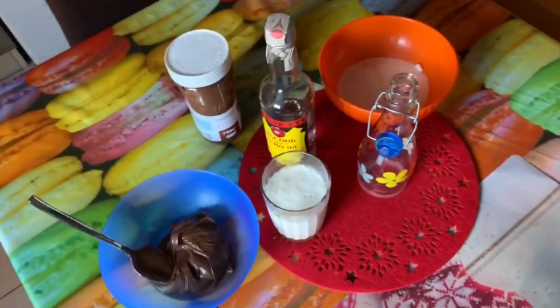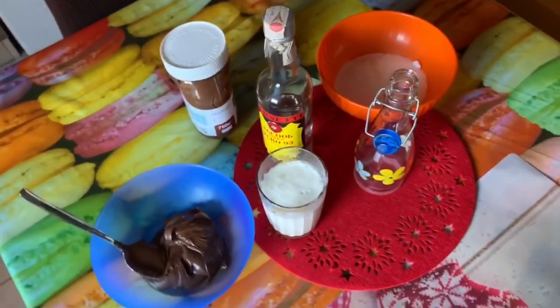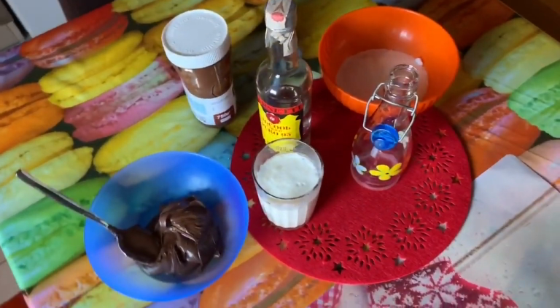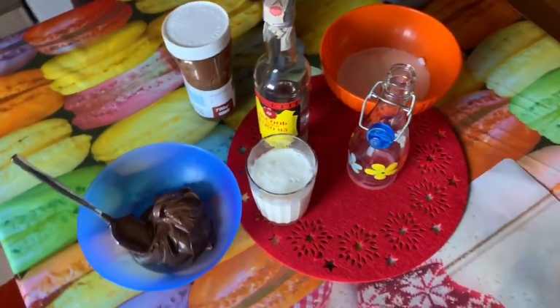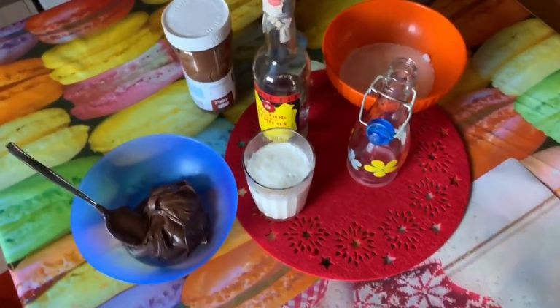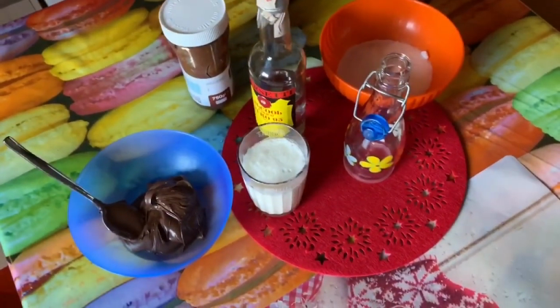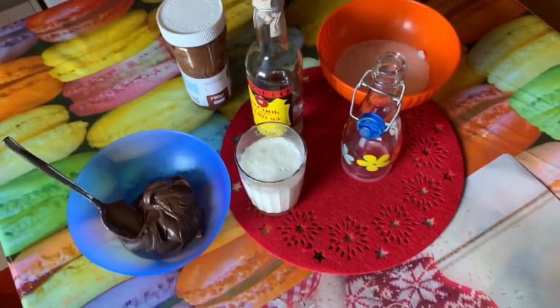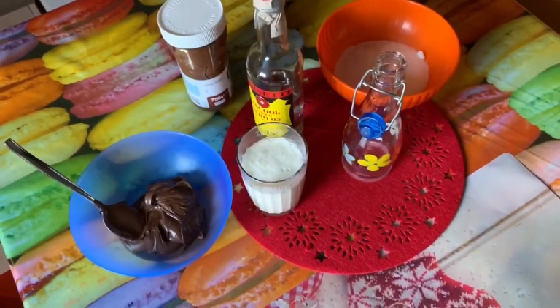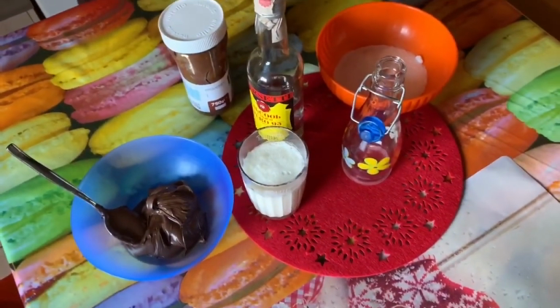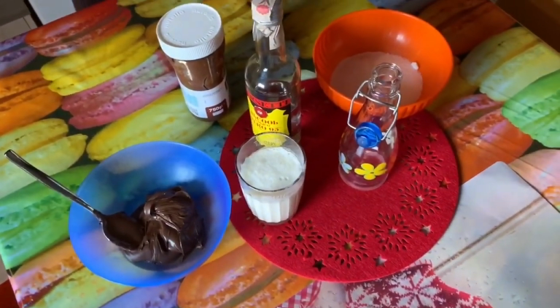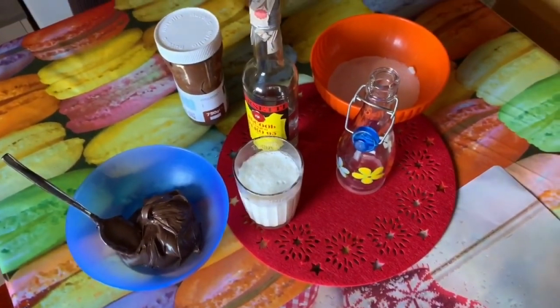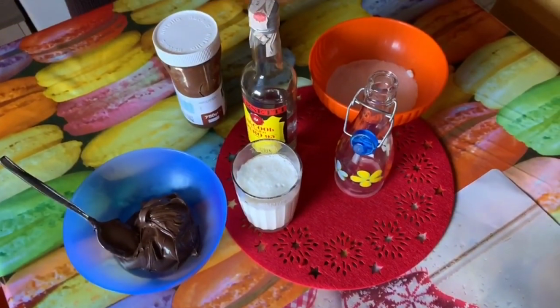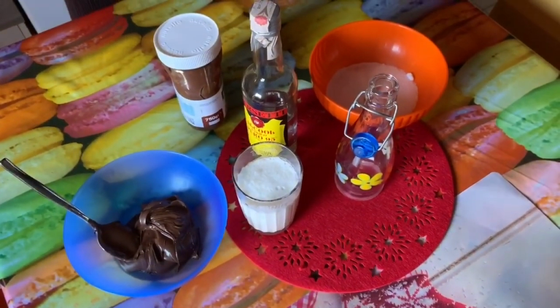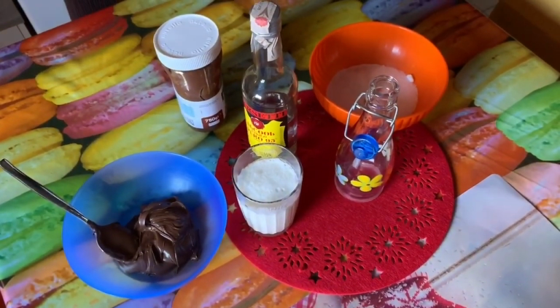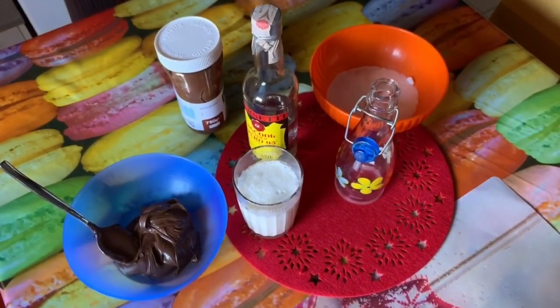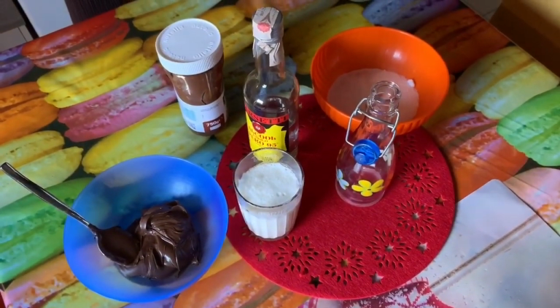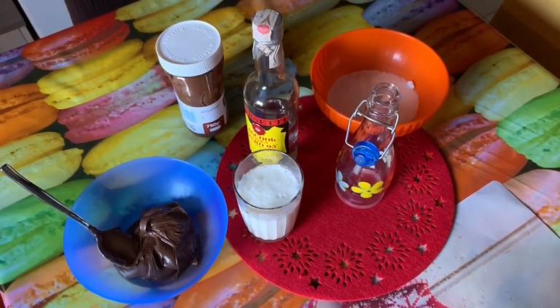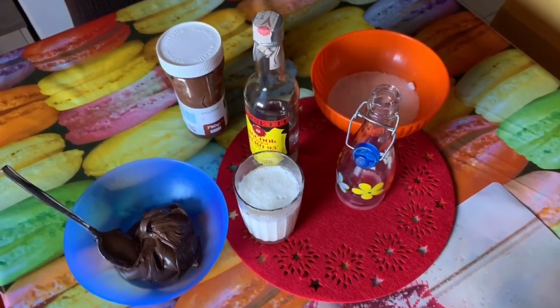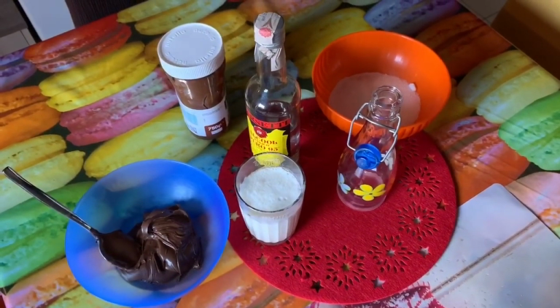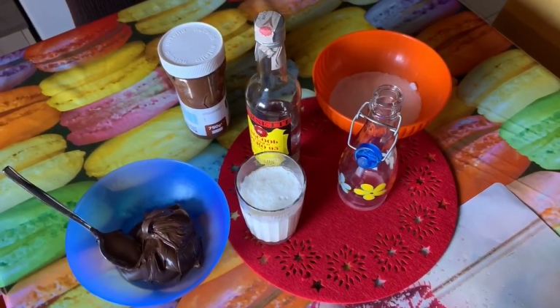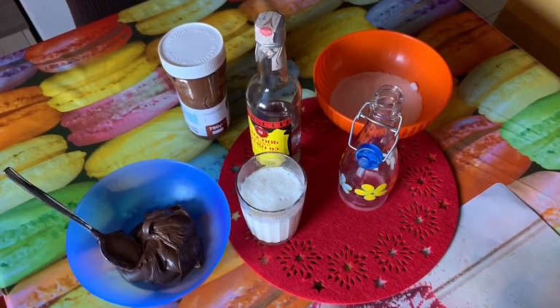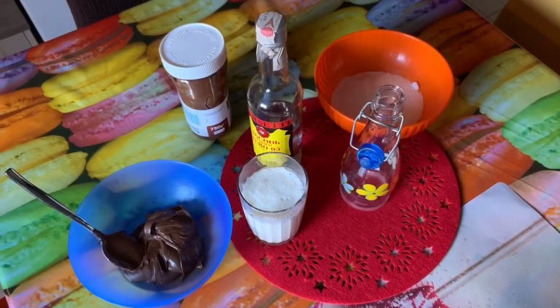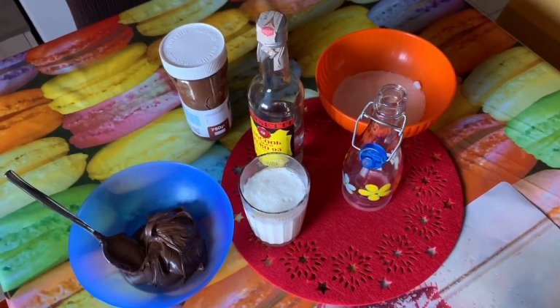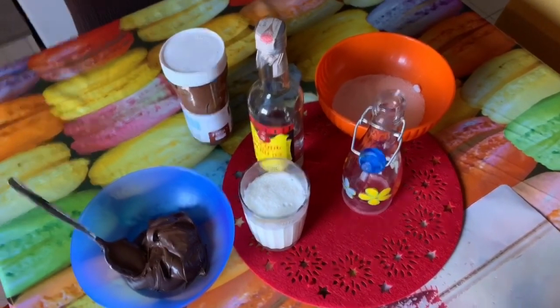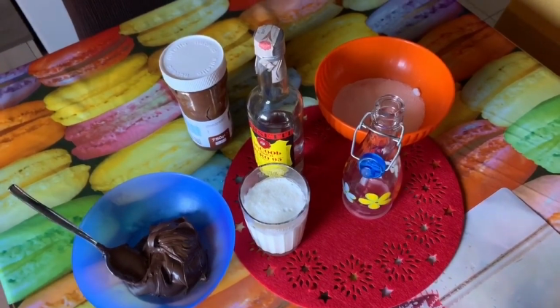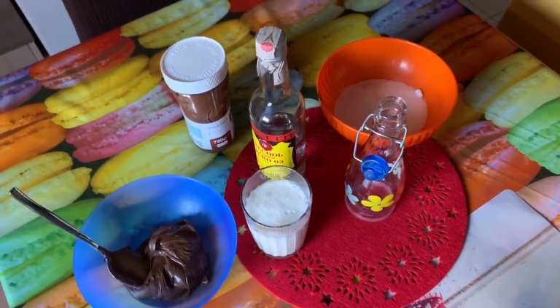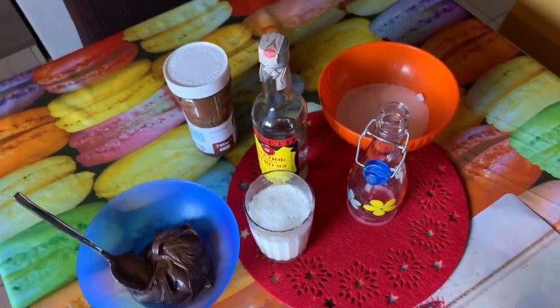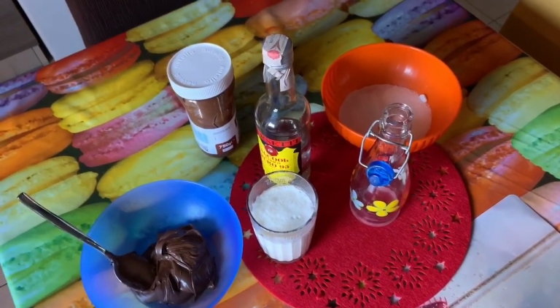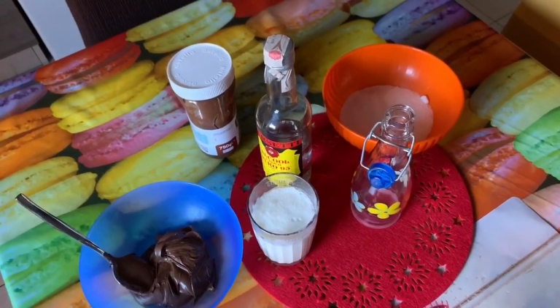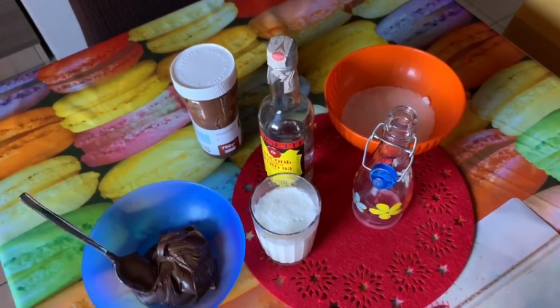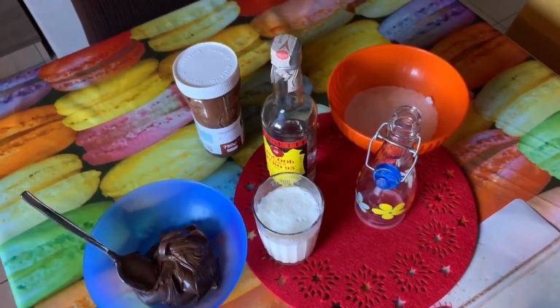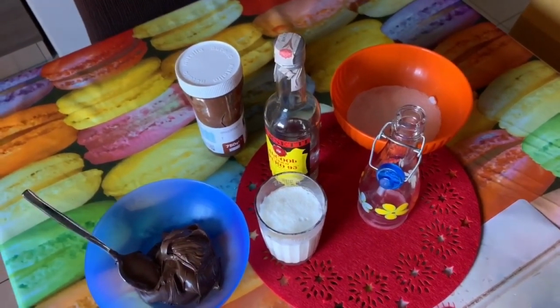Allora, oggi voglio andare a preparare il liquore alla Nutella, ovvero il Nutellino.